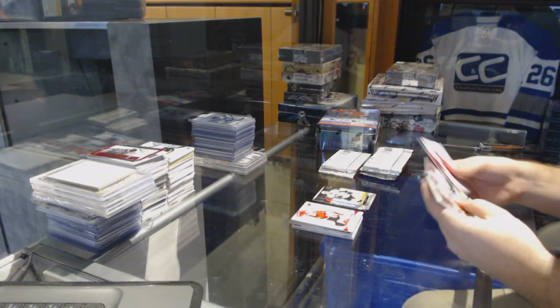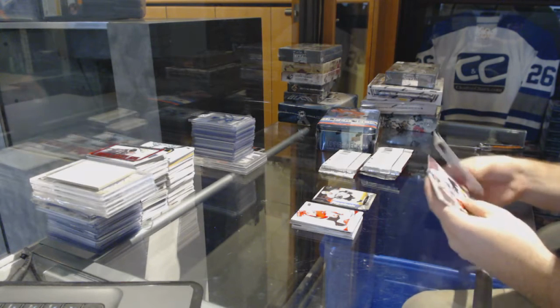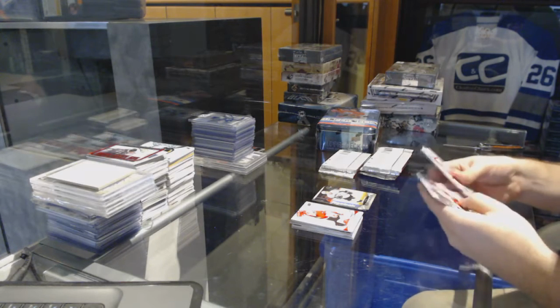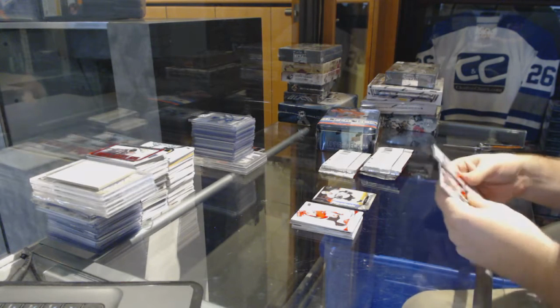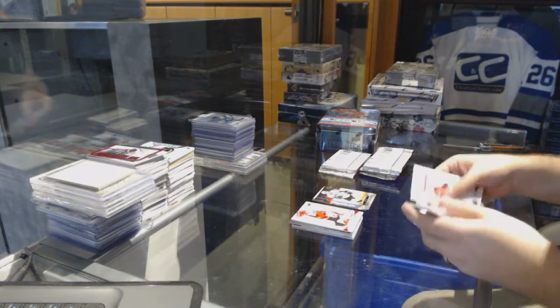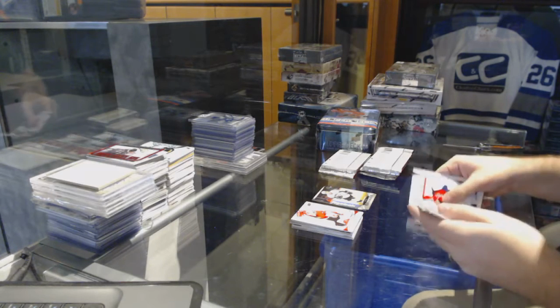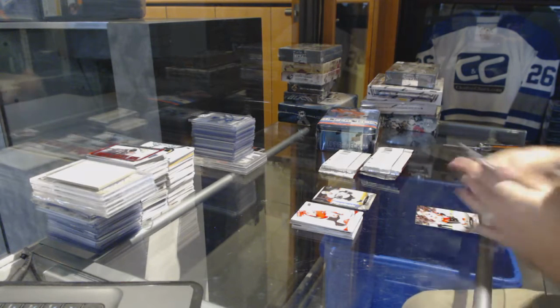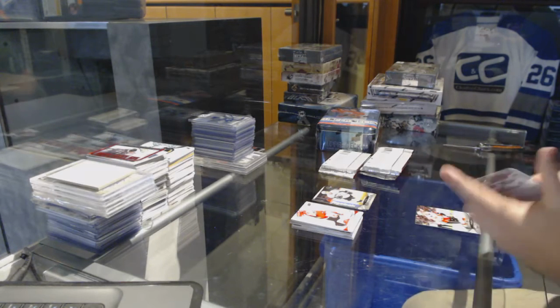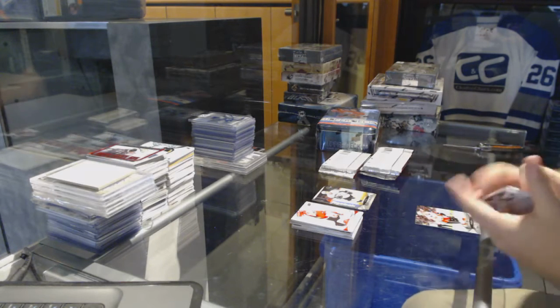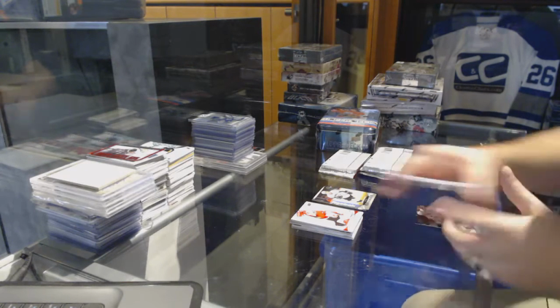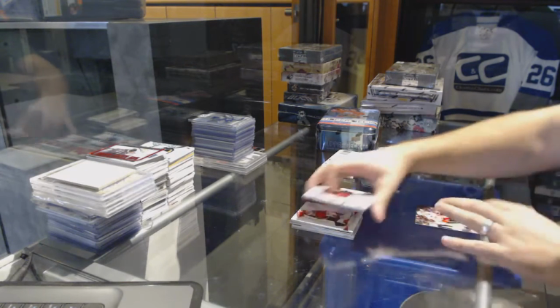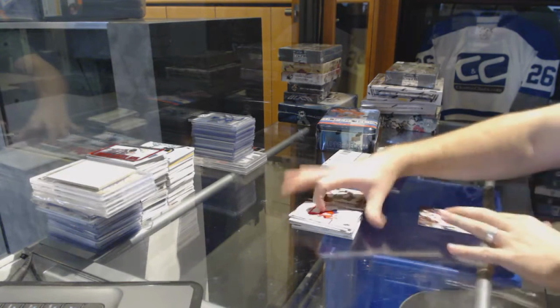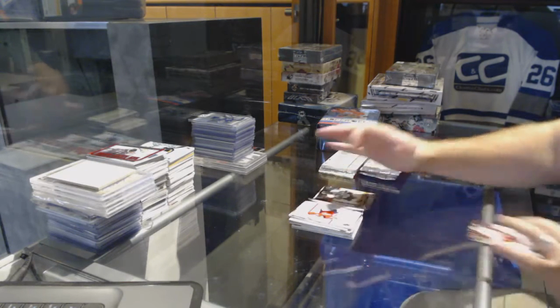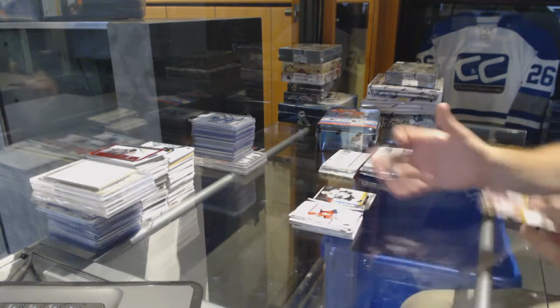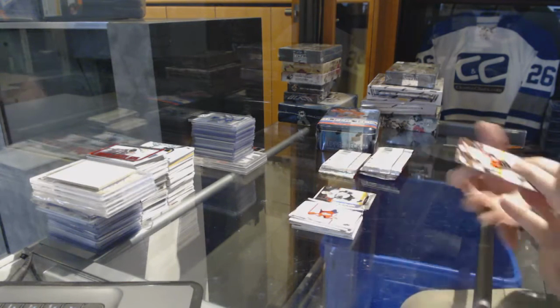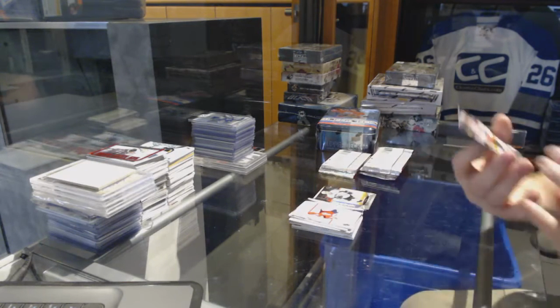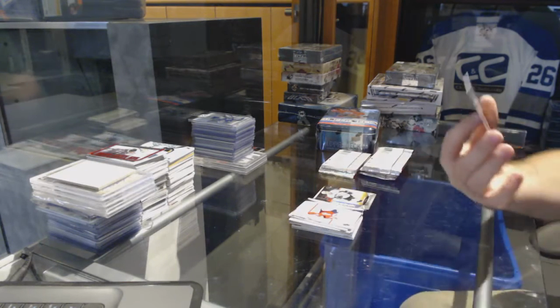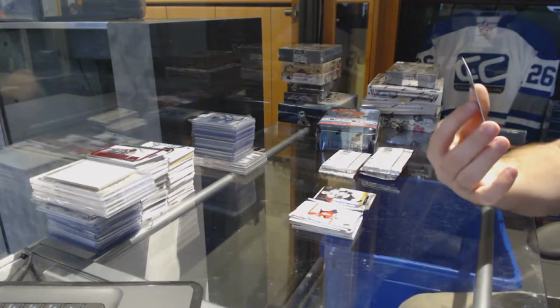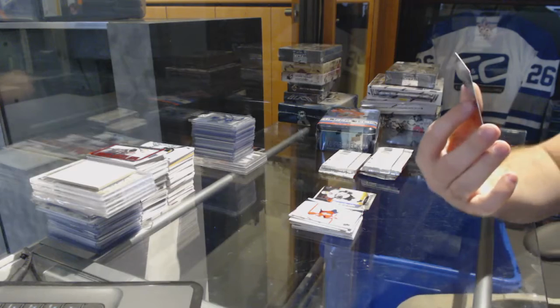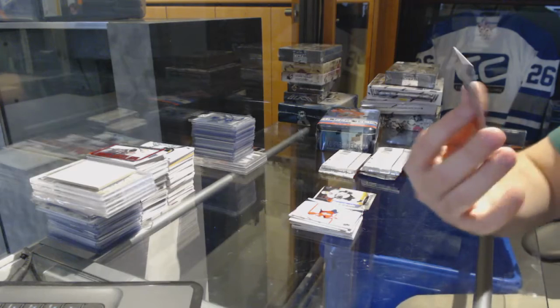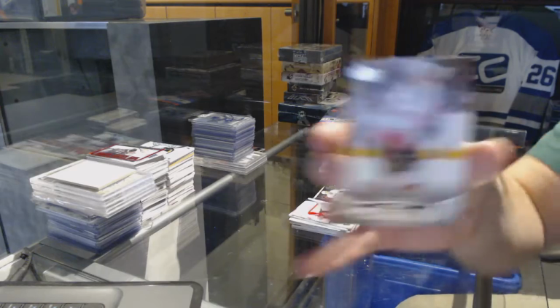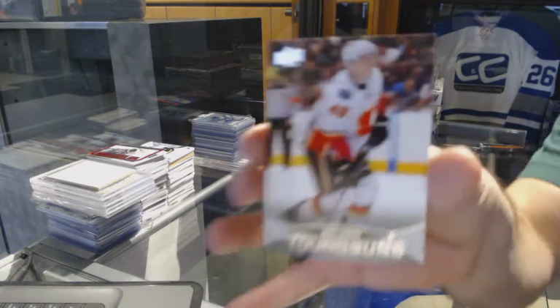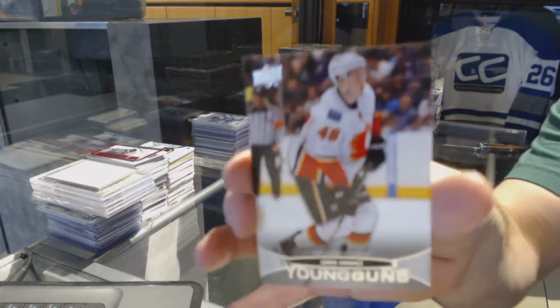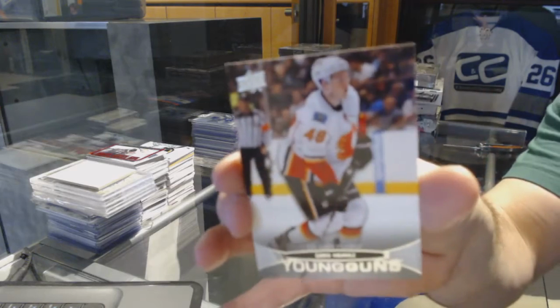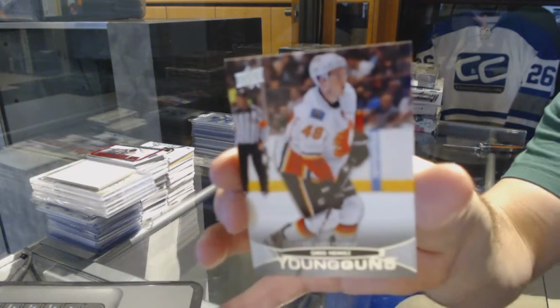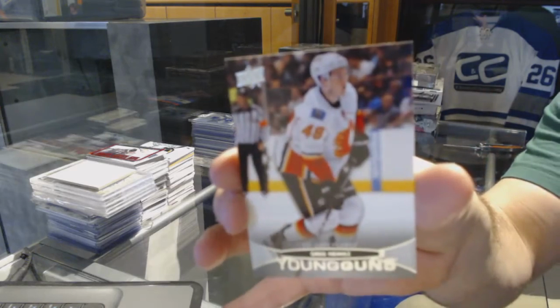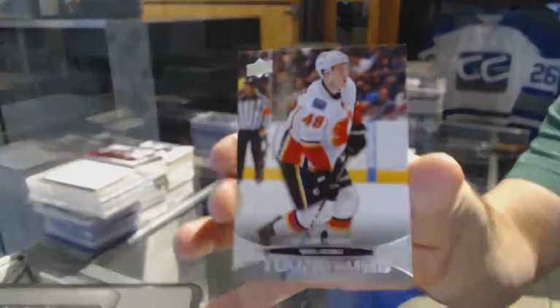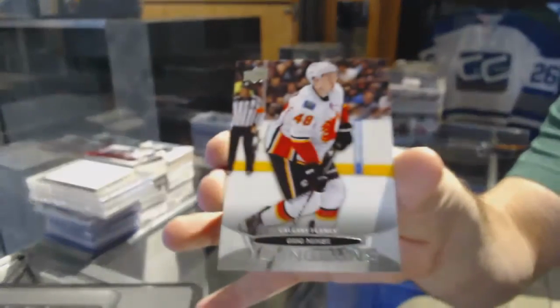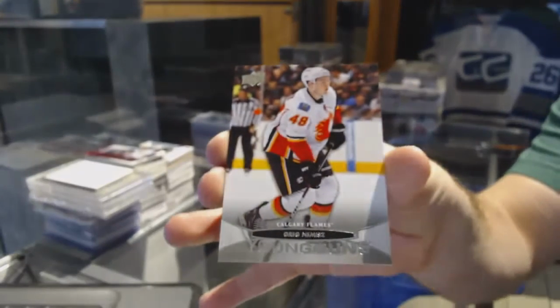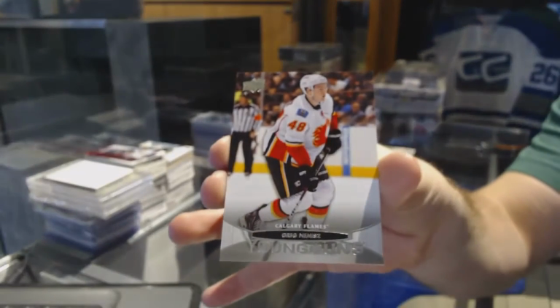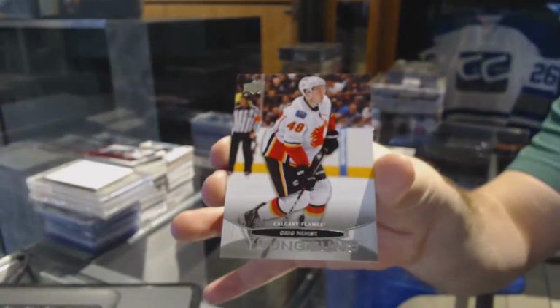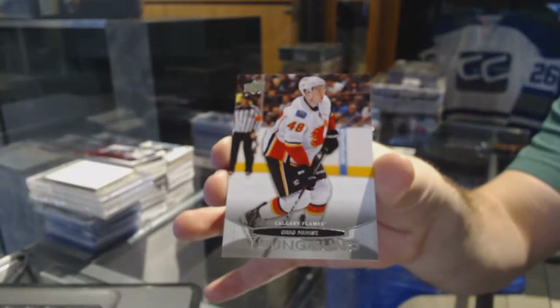We have a Young Guns for the Pittsburgh Penguins — Joe Vitali. And we have a Young Guns for the Calgary Flames — Greg and Nimish.